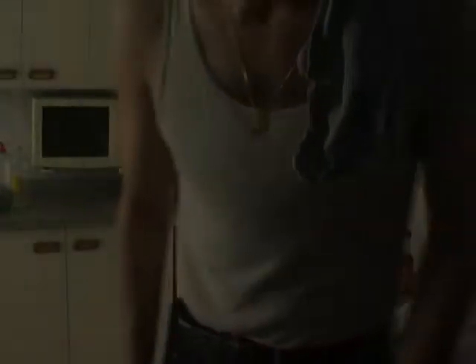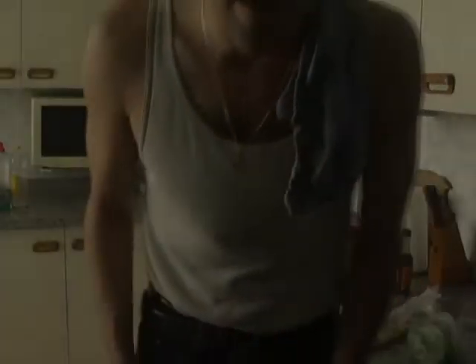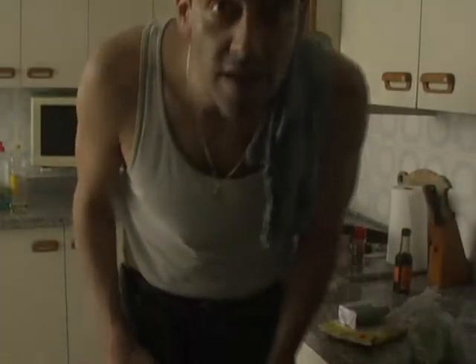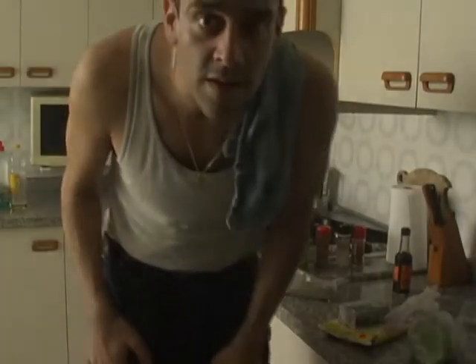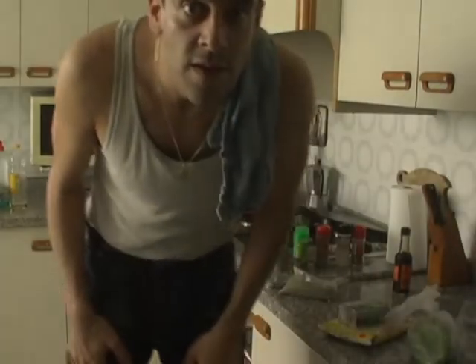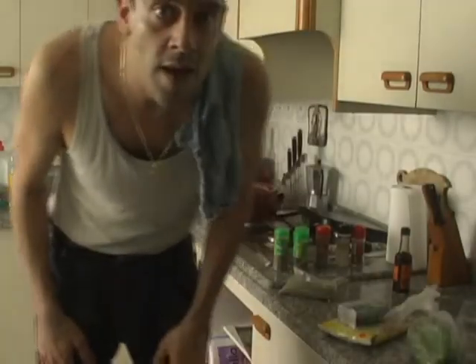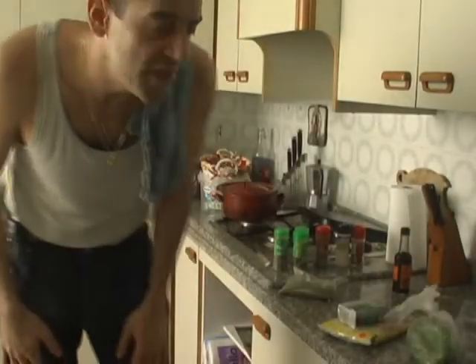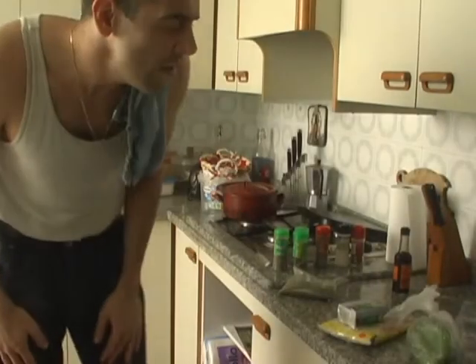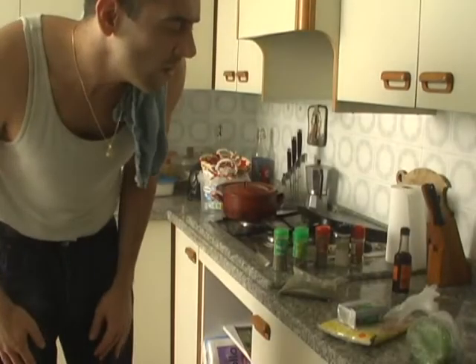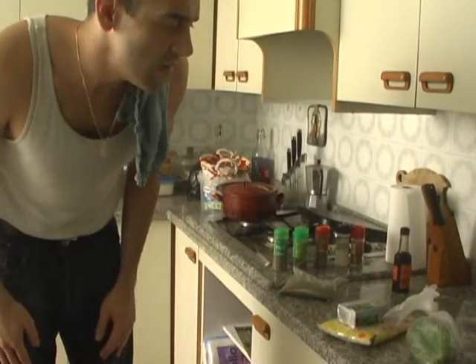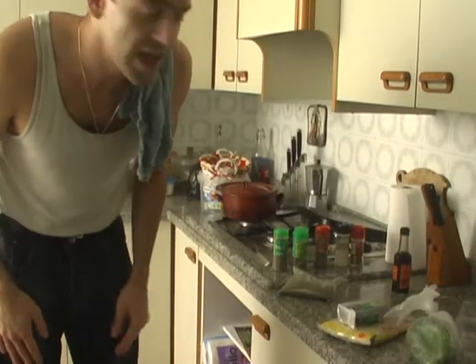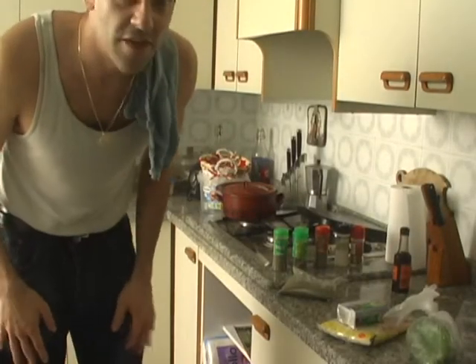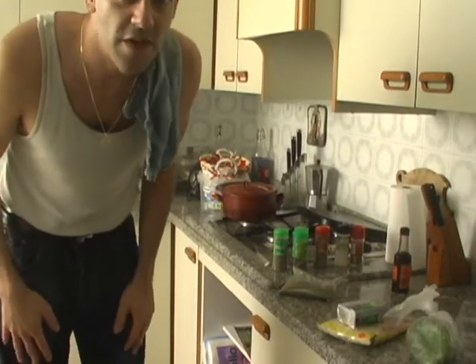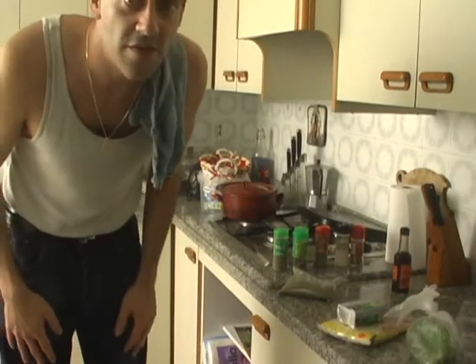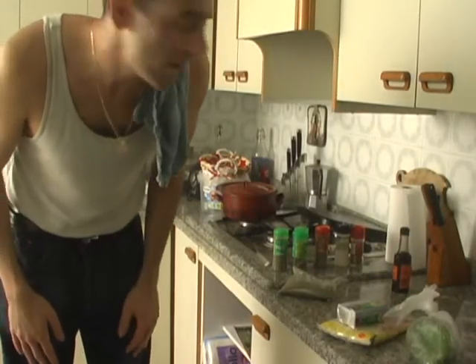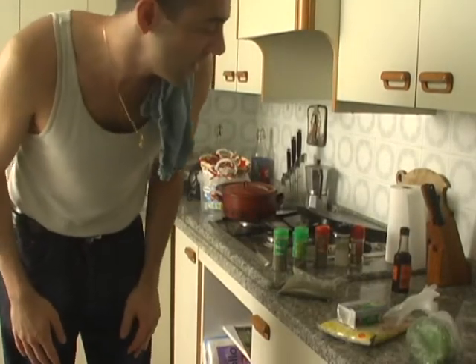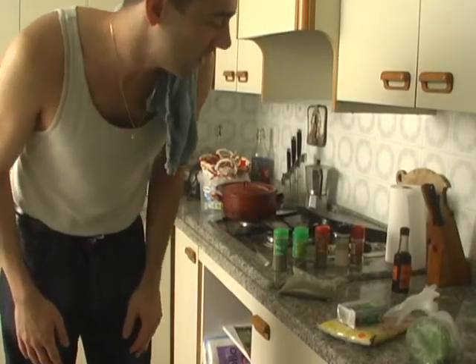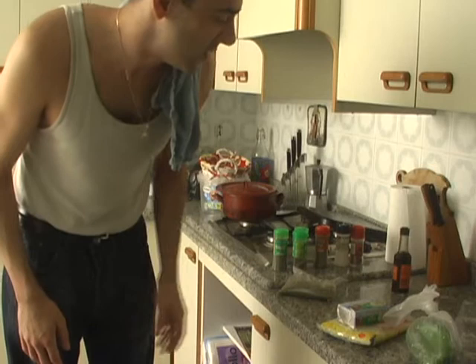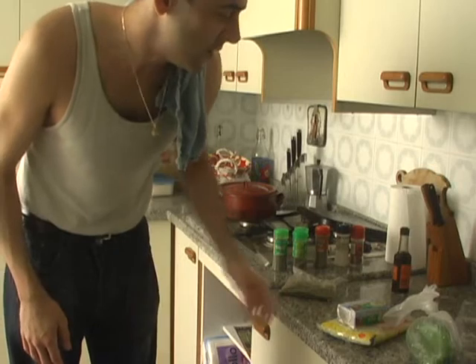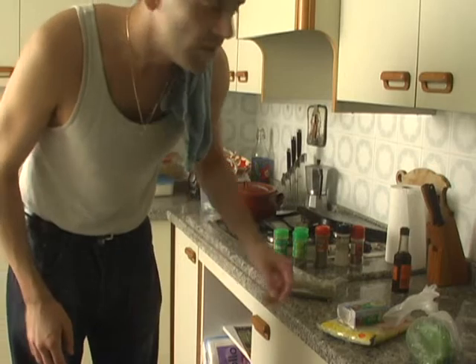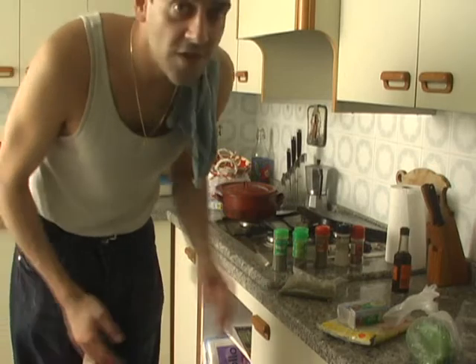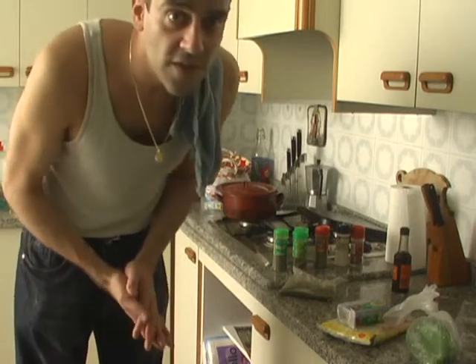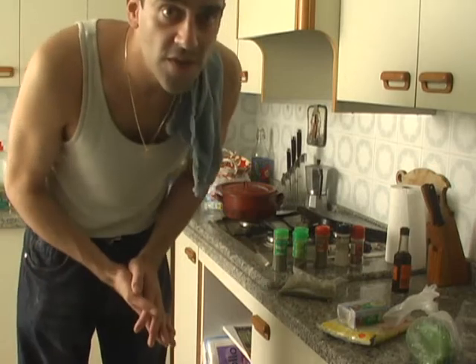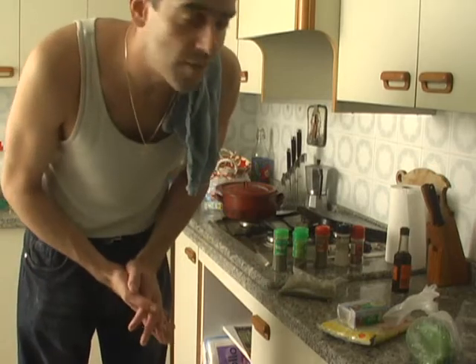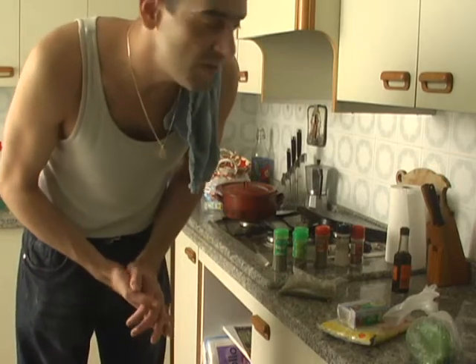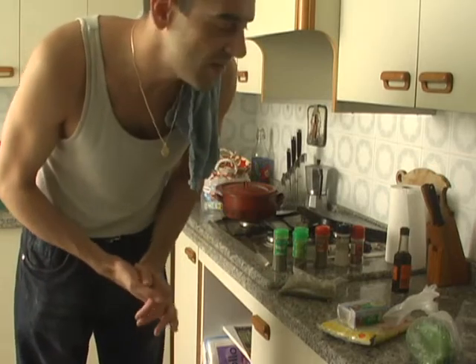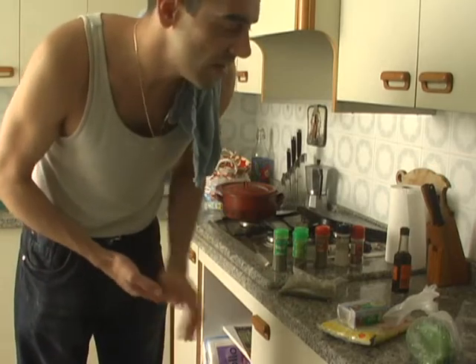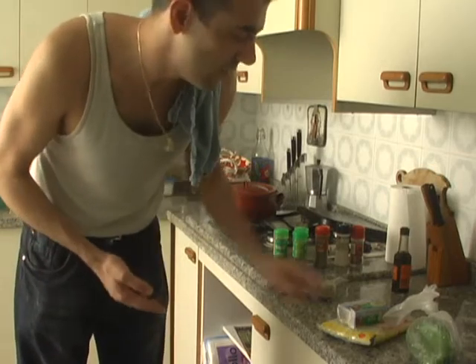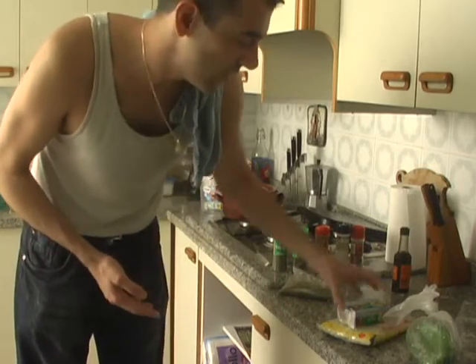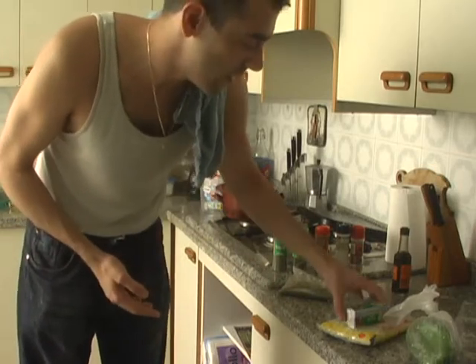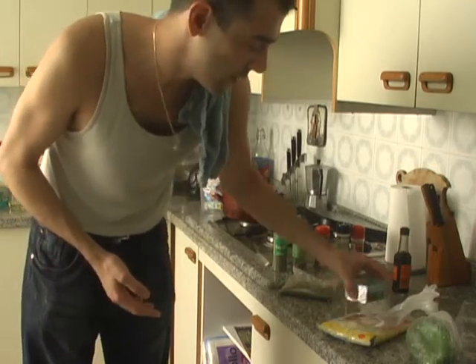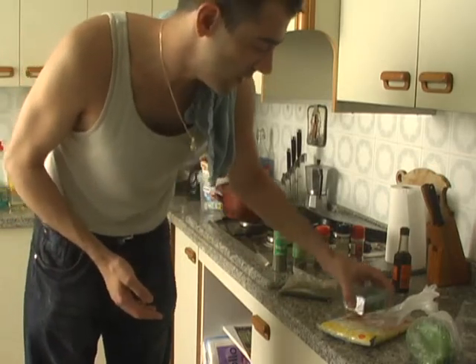Hi again. Today we're going to be making a very, very big lunch. First things first, I'm going to be starting off with the garlic bread.